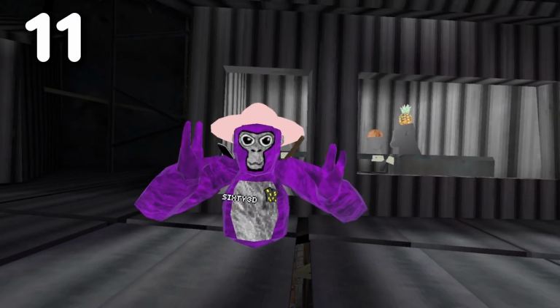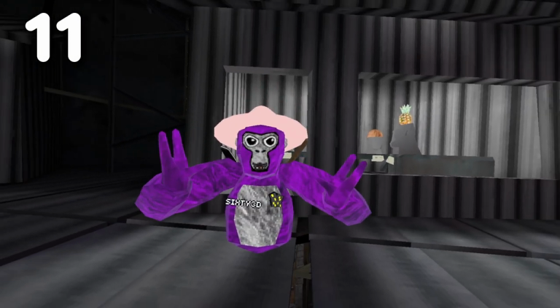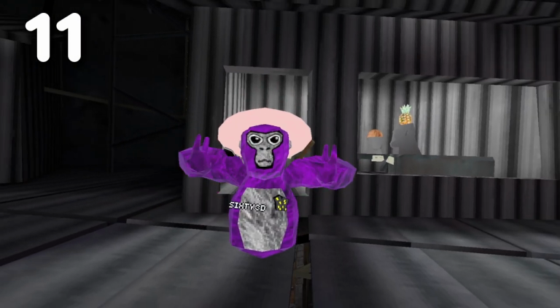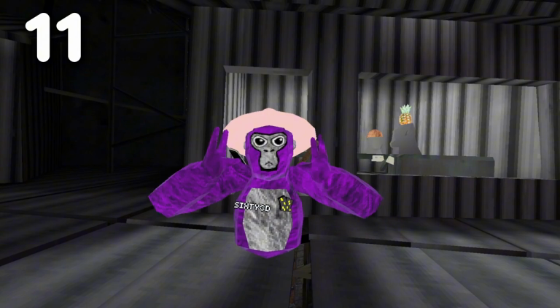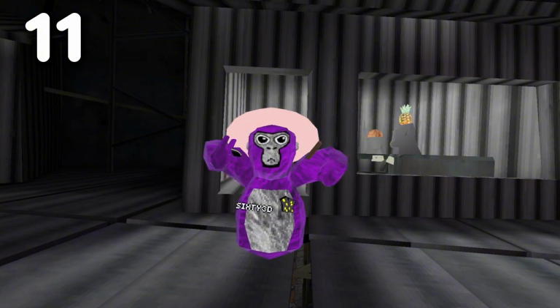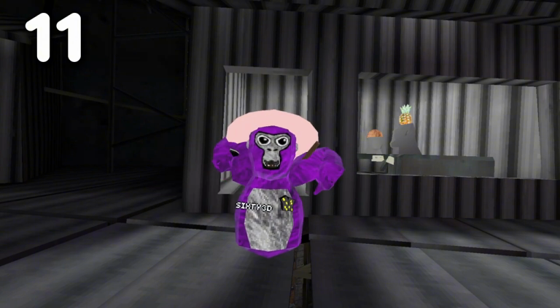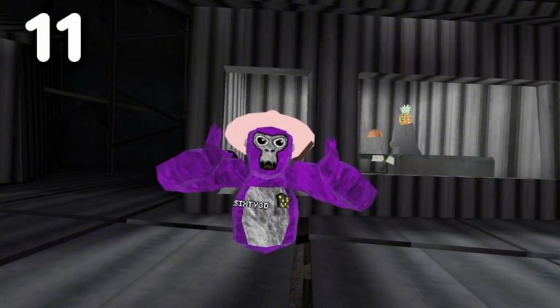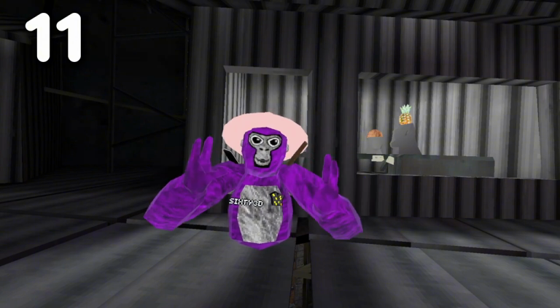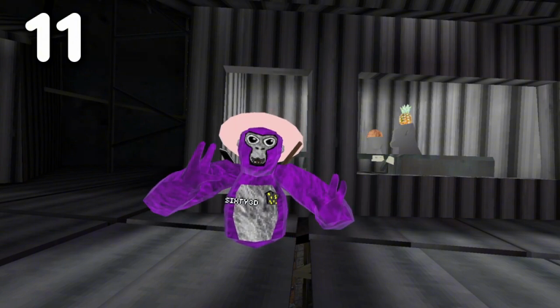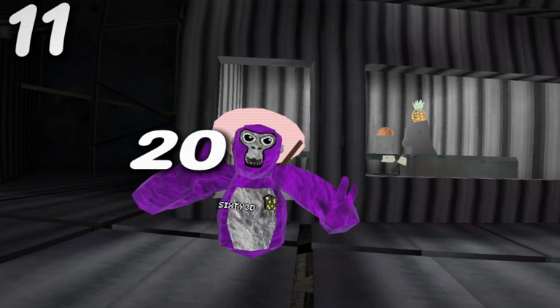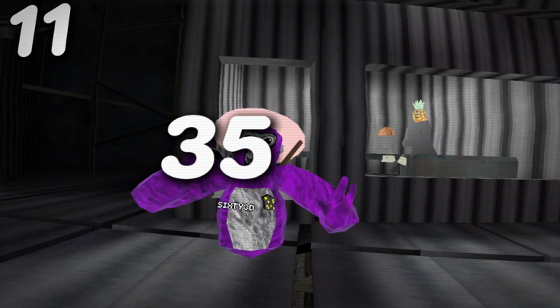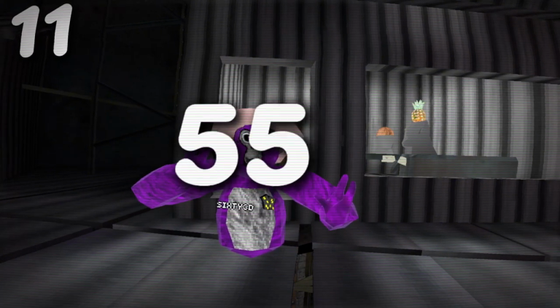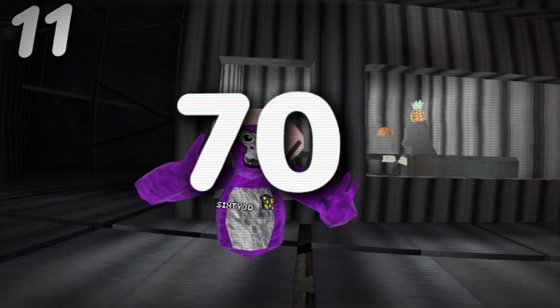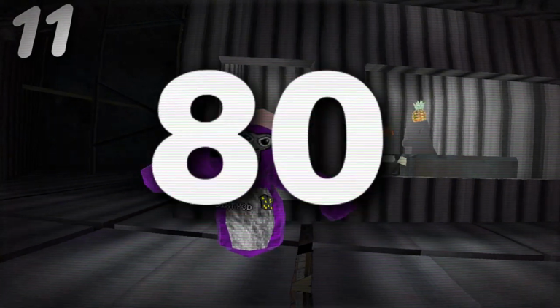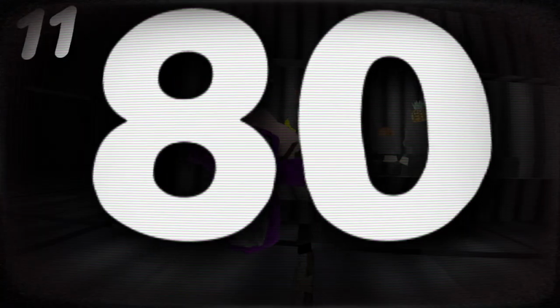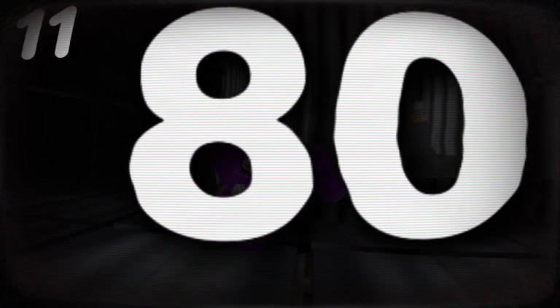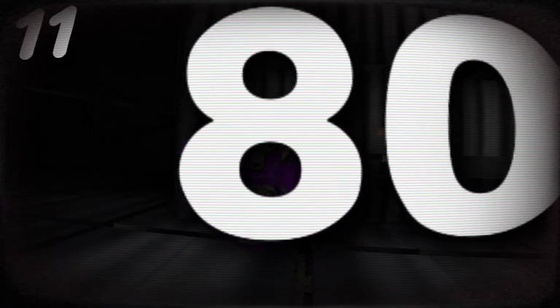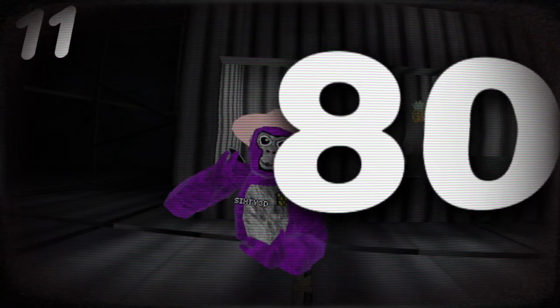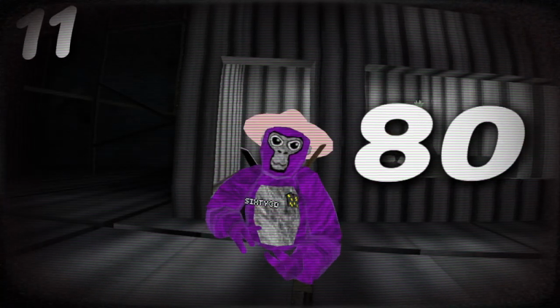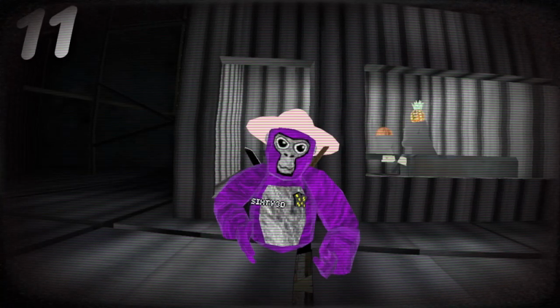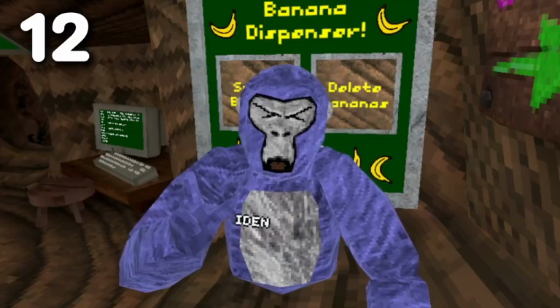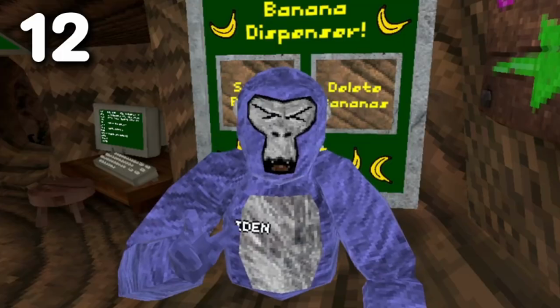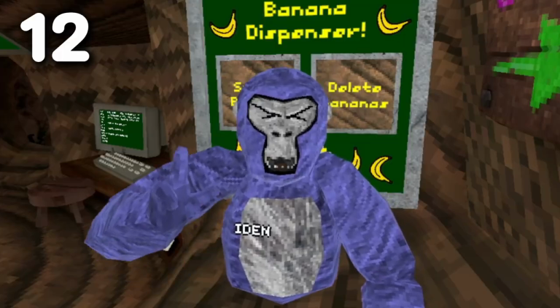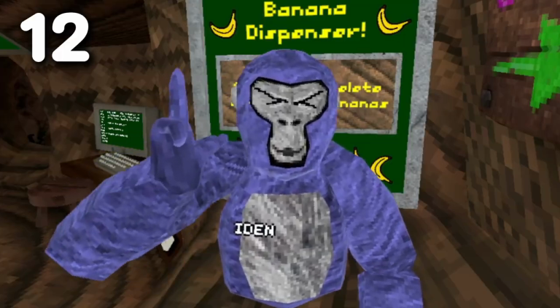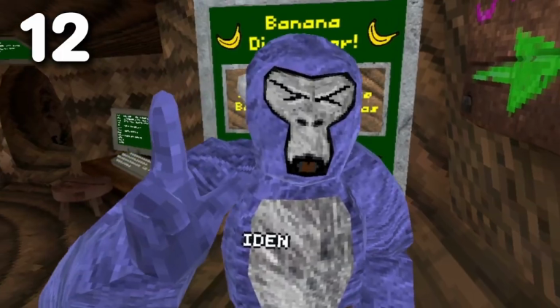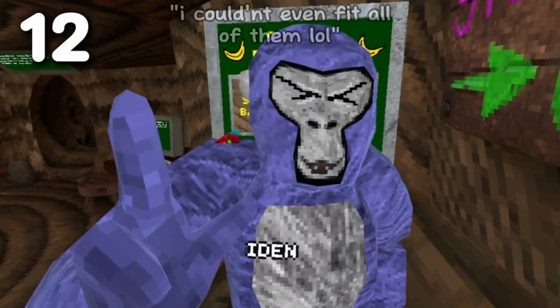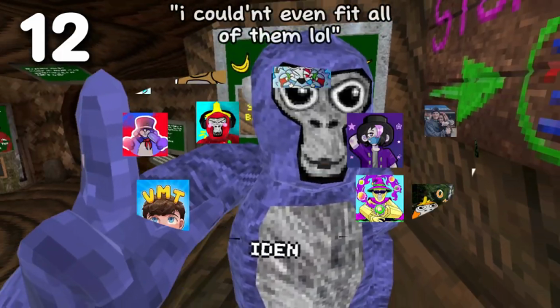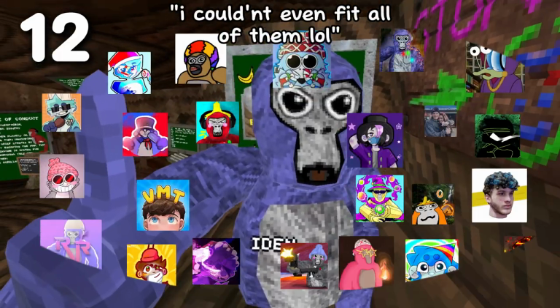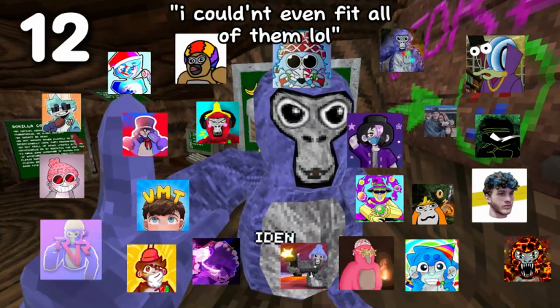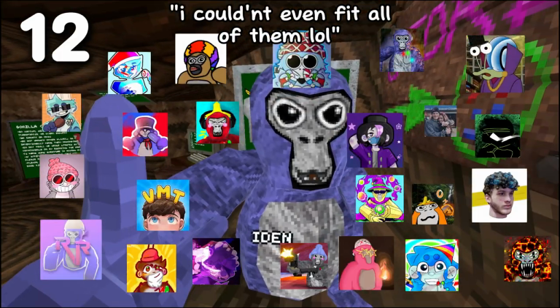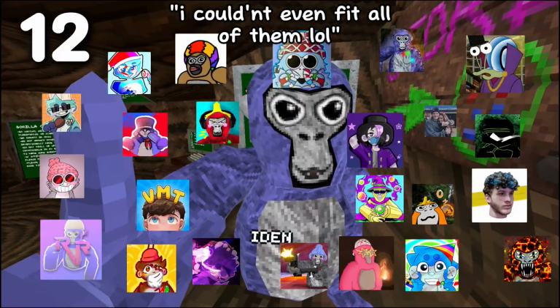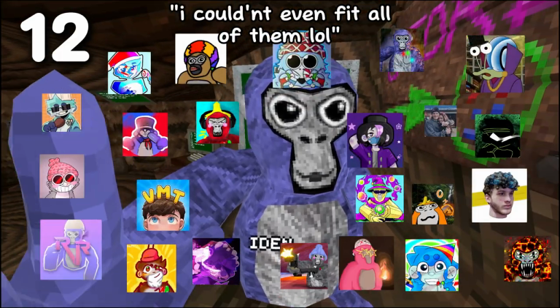In total, Gorilla Tag has had 80 updates. There are a total of 36 finger painters.